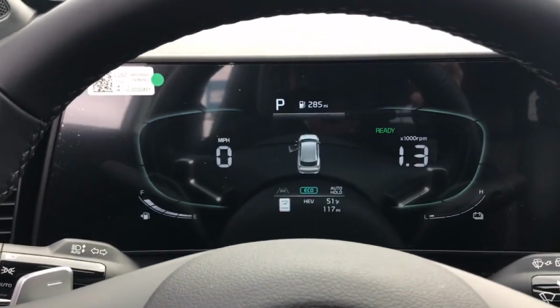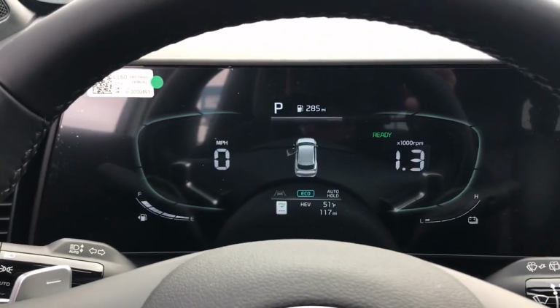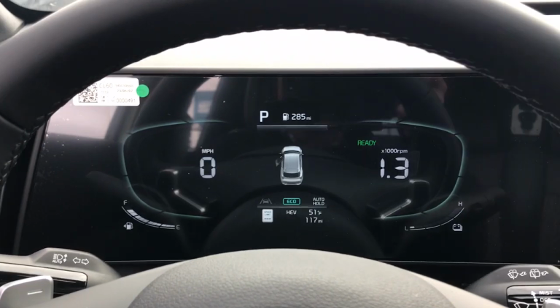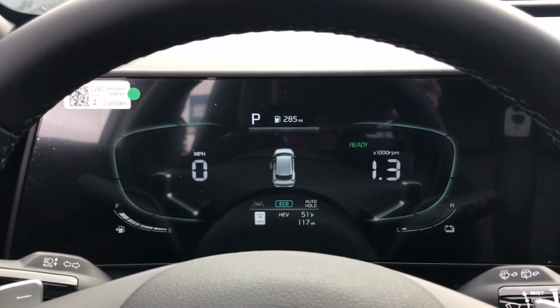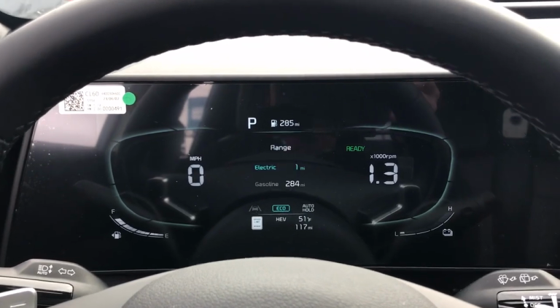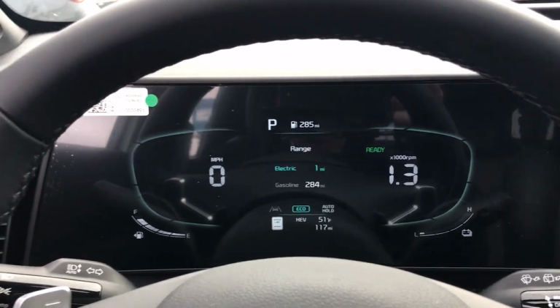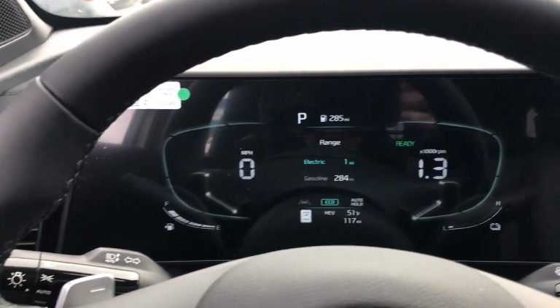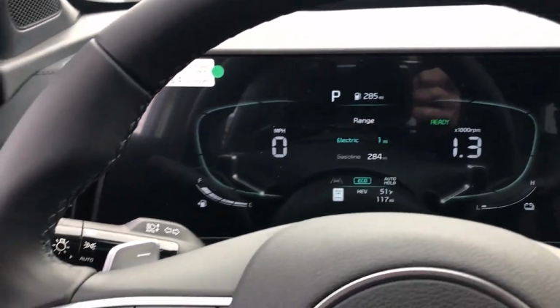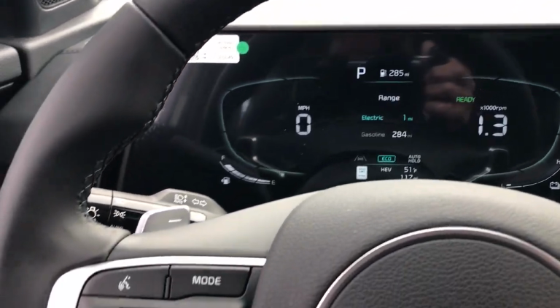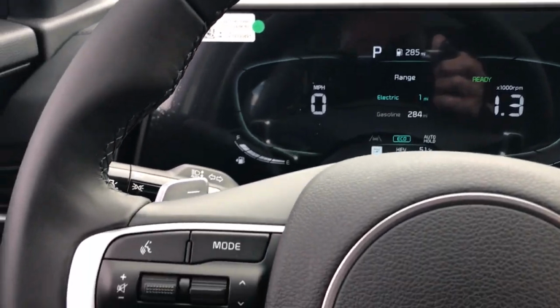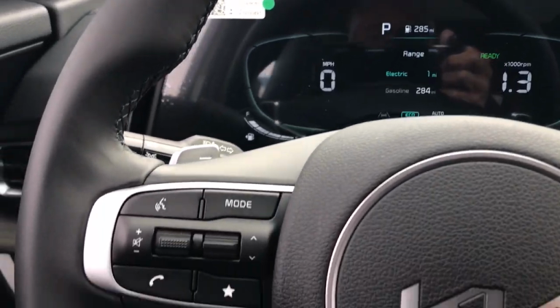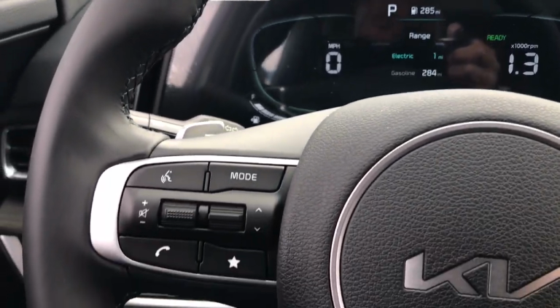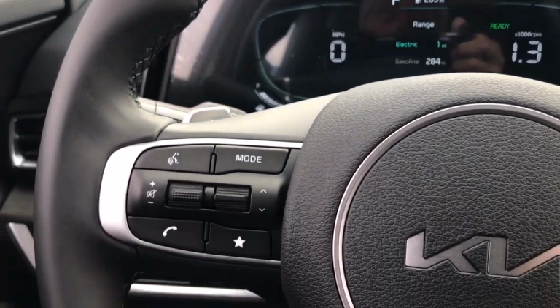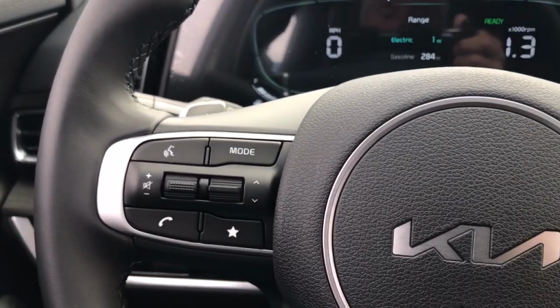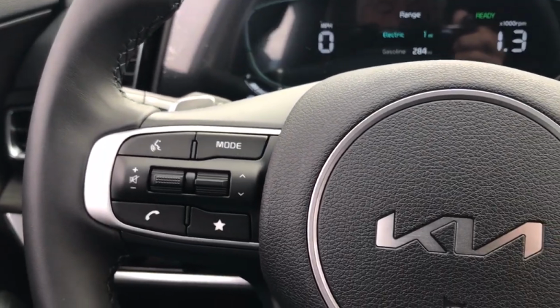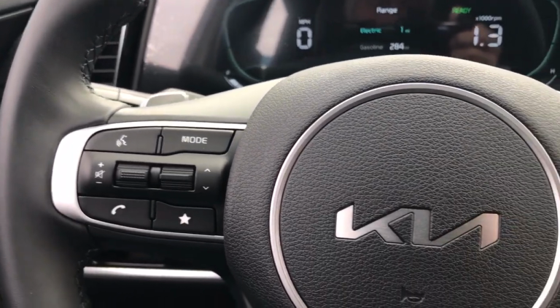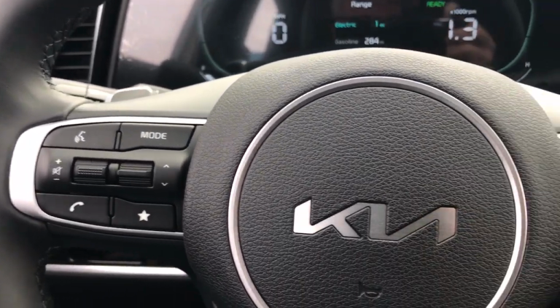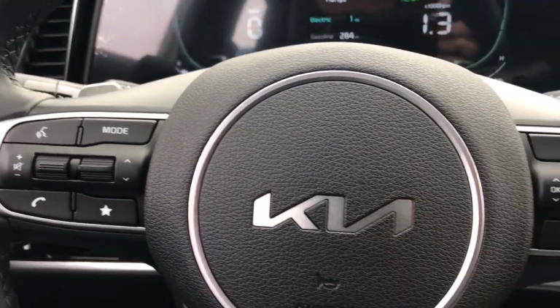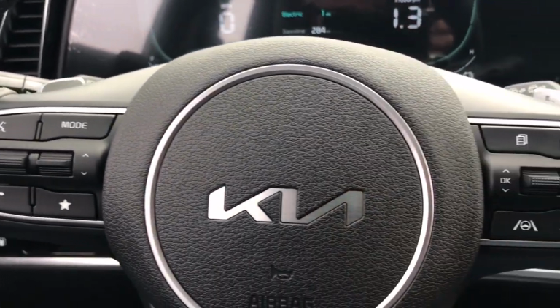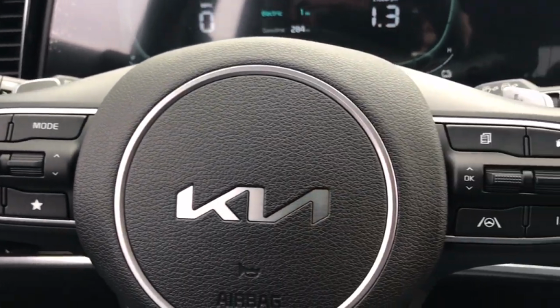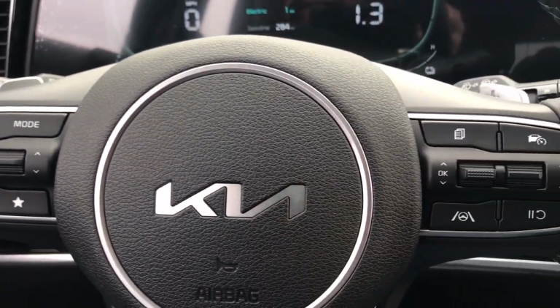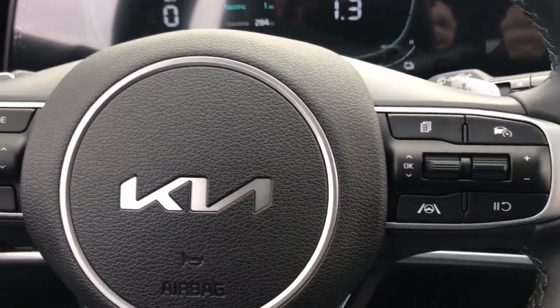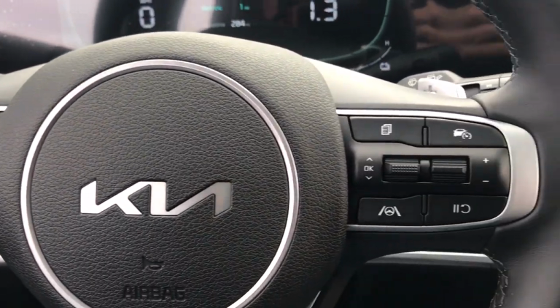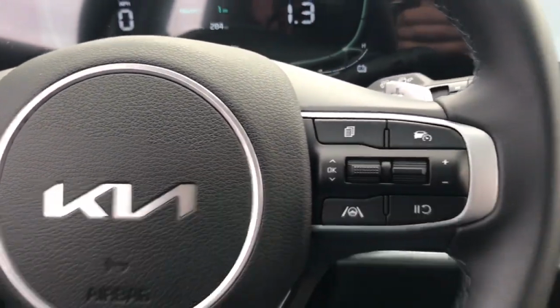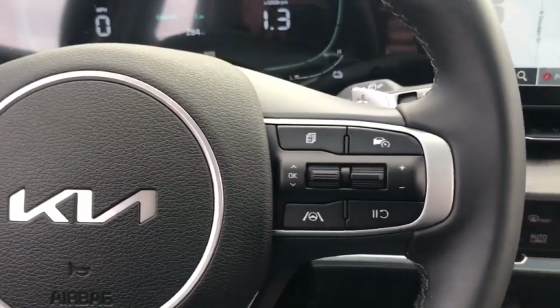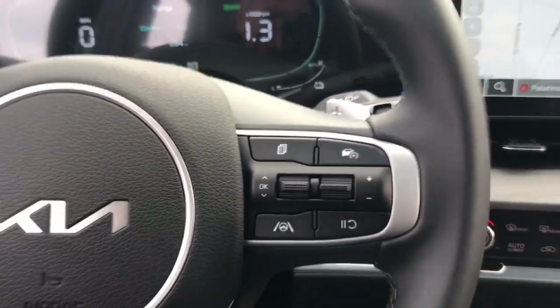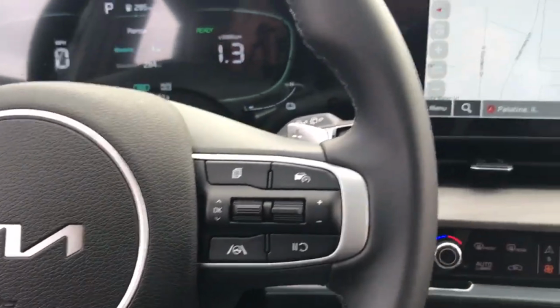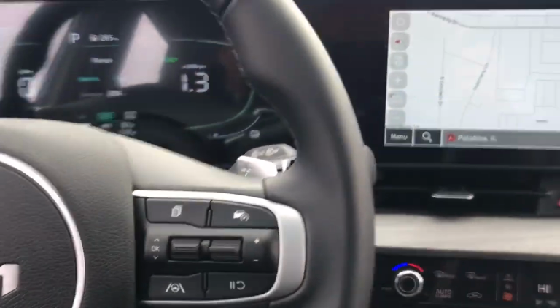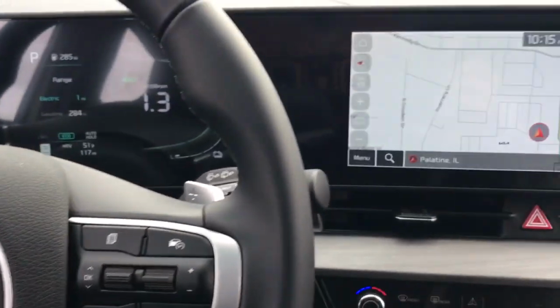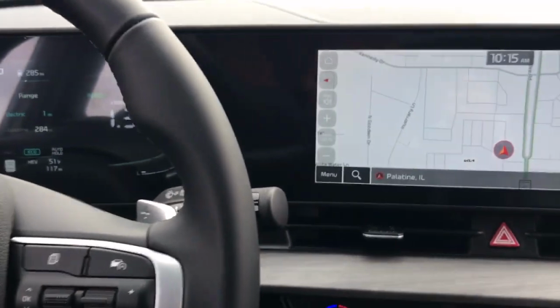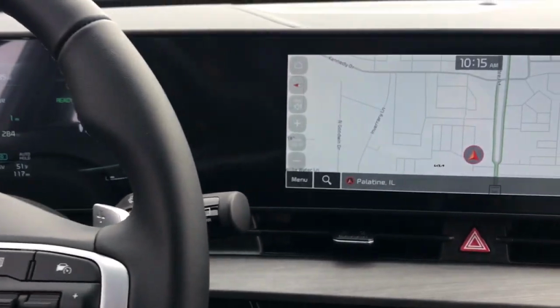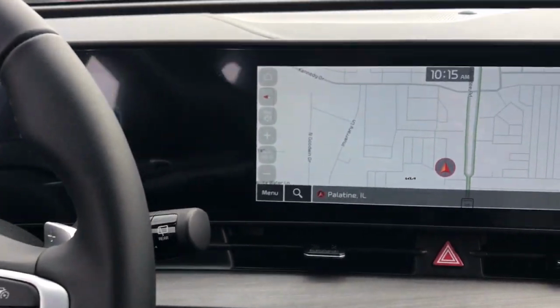Premium Sound System, Heated Mirrors, Power Liftgate, Satellite Radio, and Alarm.